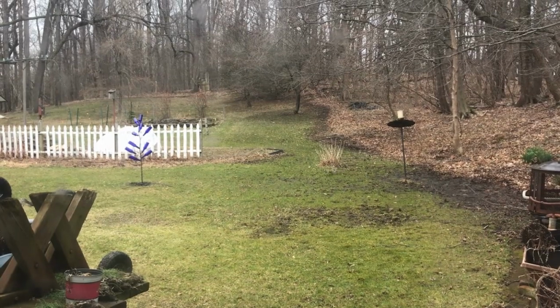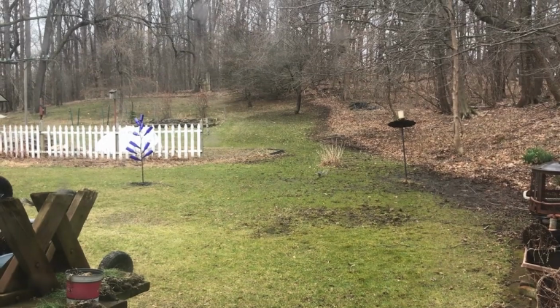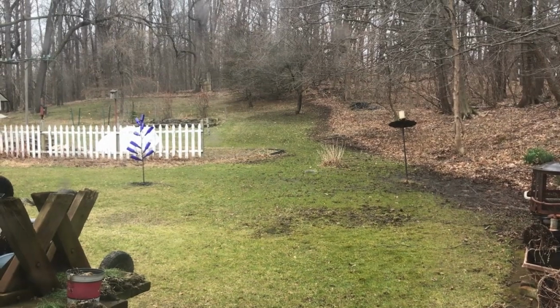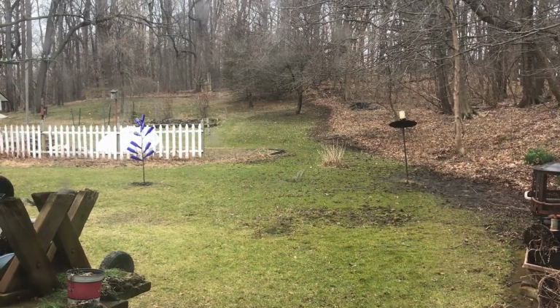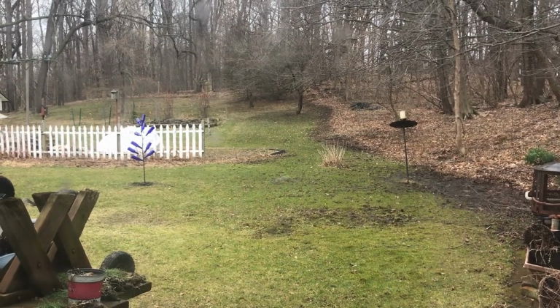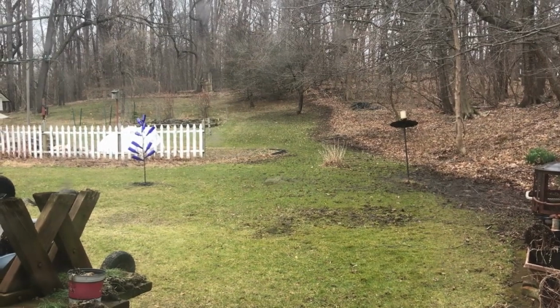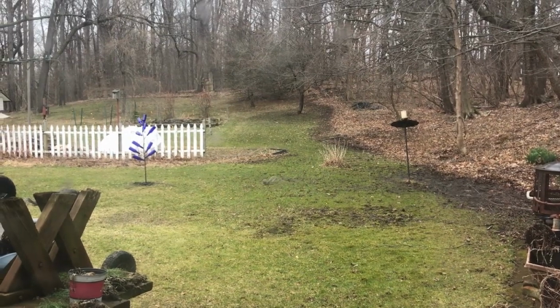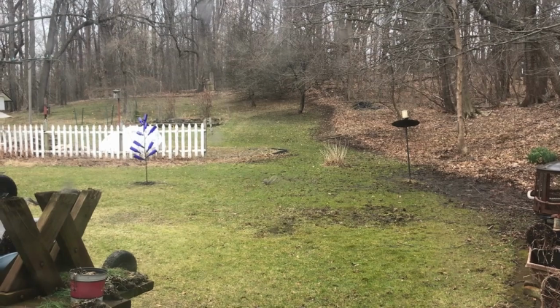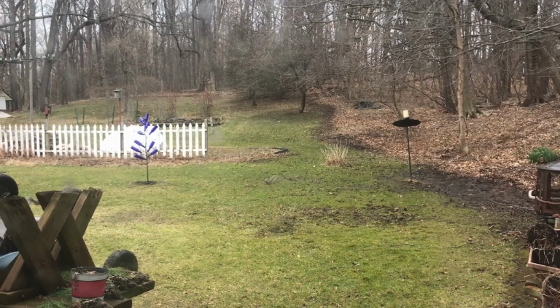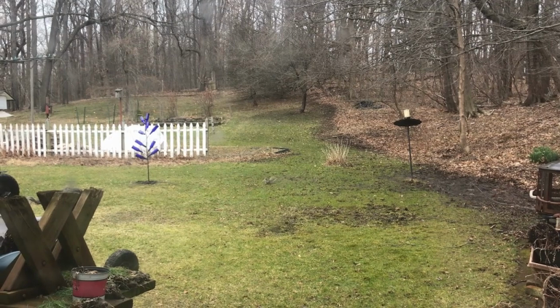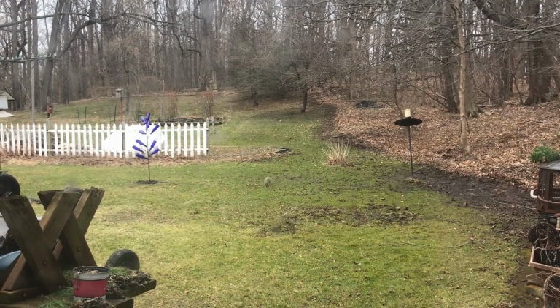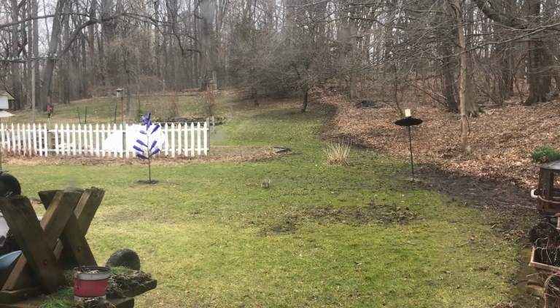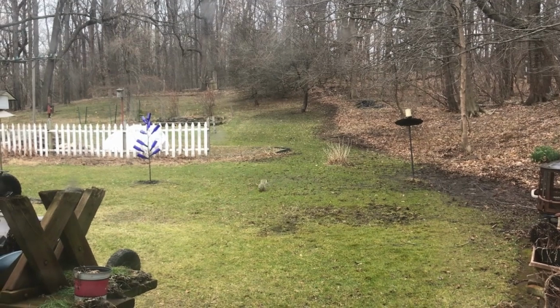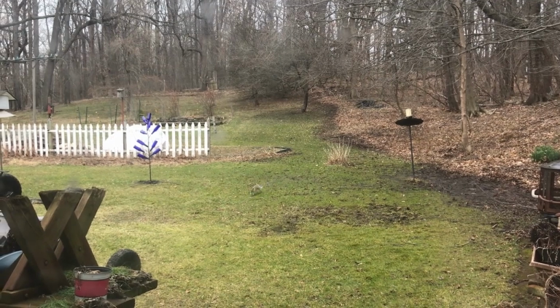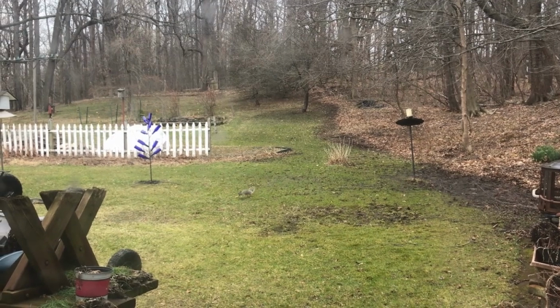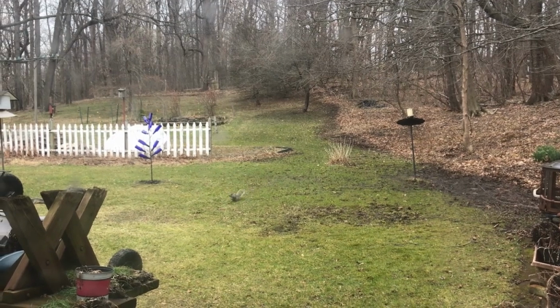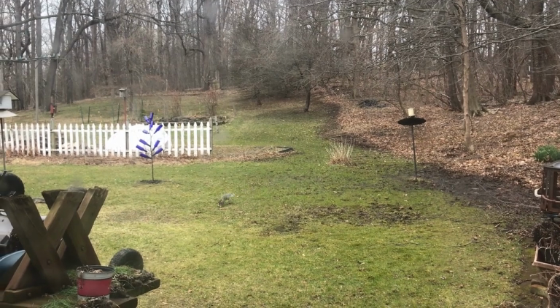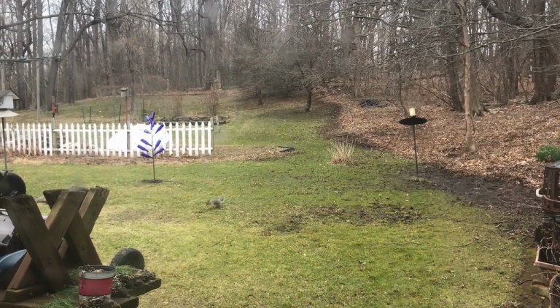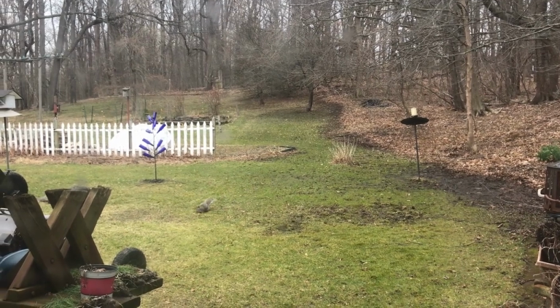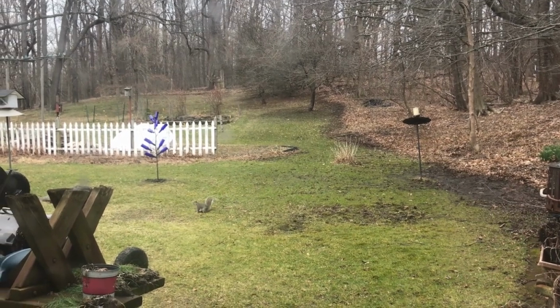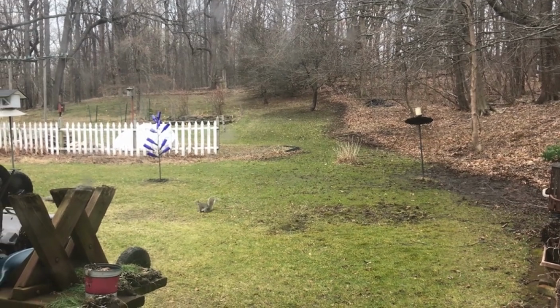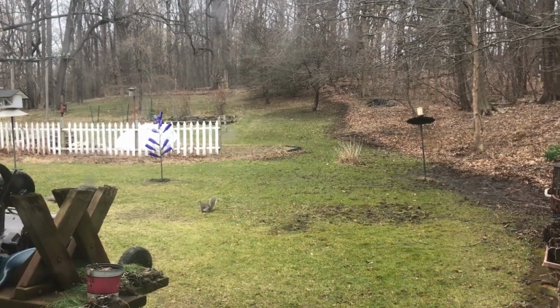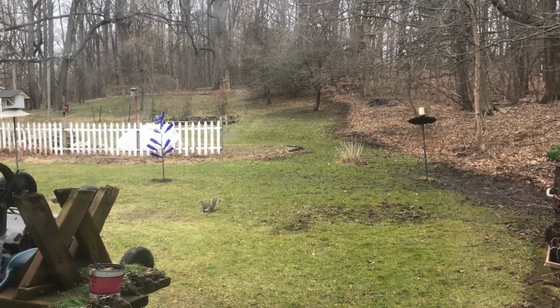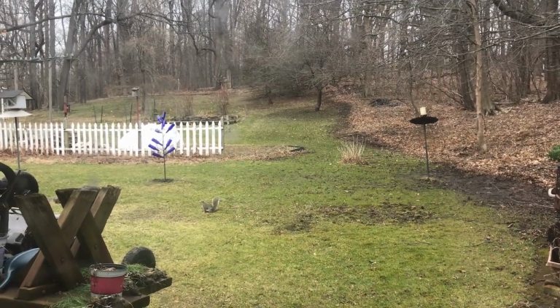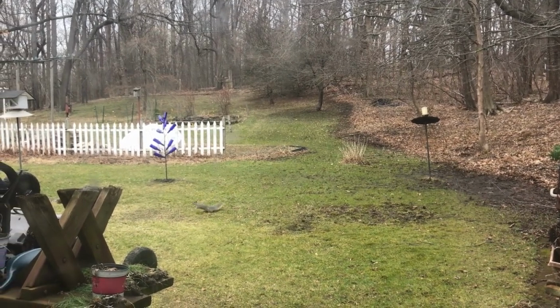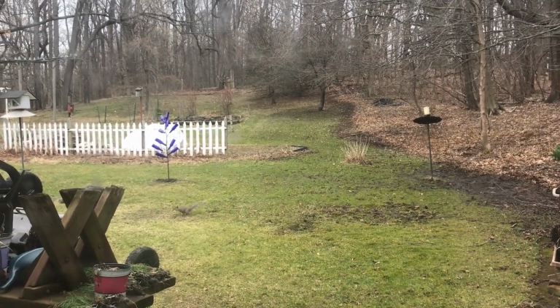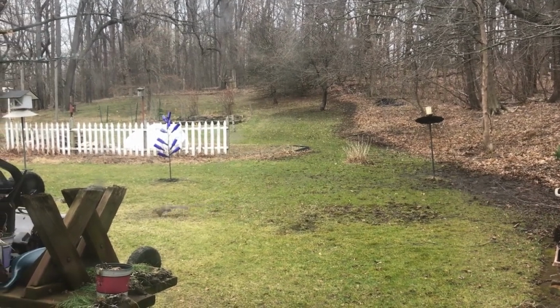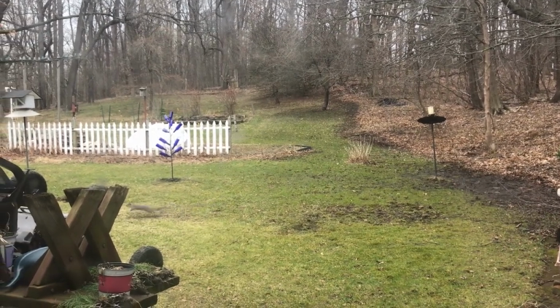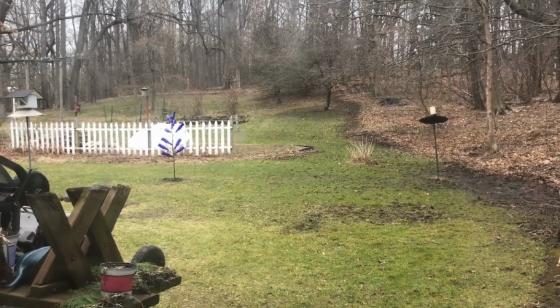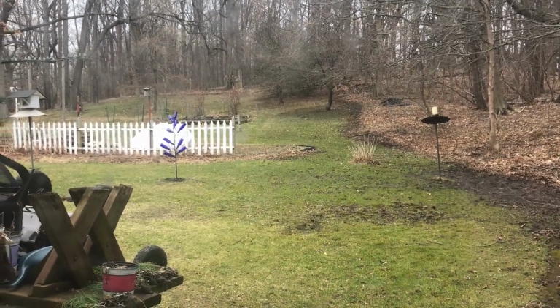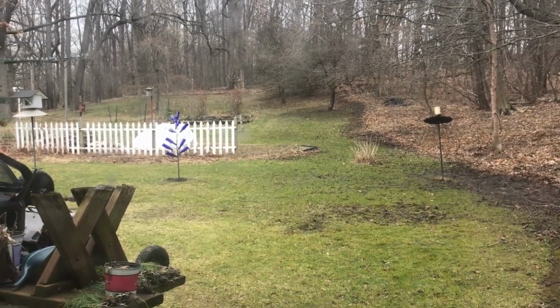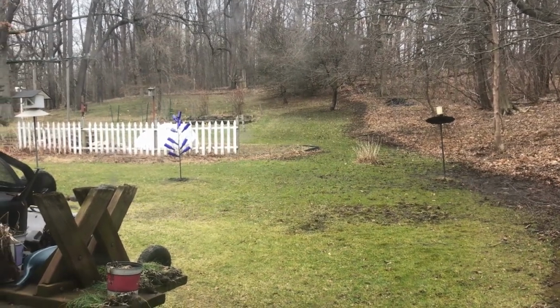Shhh, be very quiet. We don't want to scare this gray squirrel away.